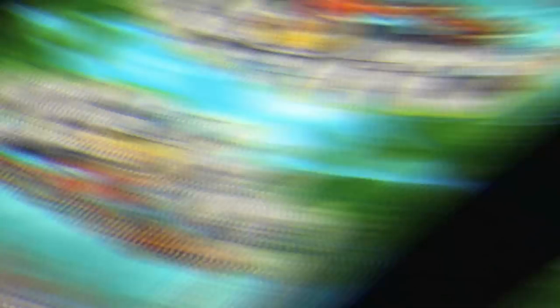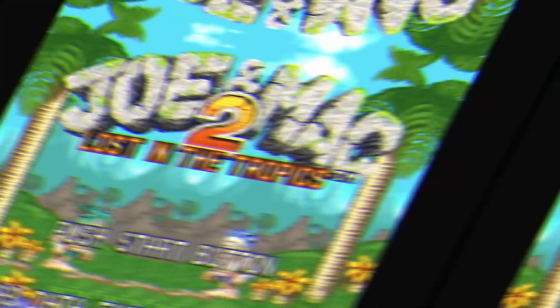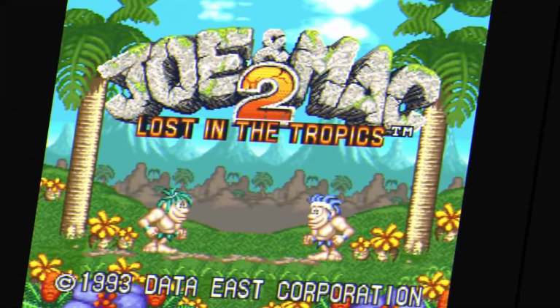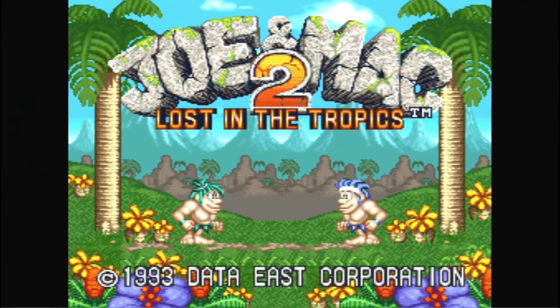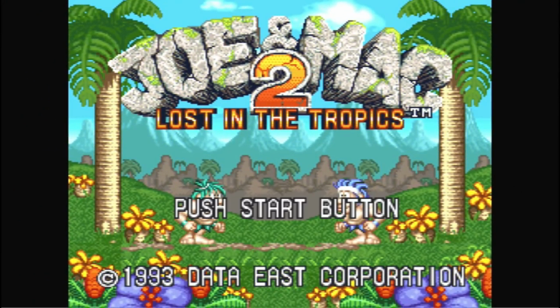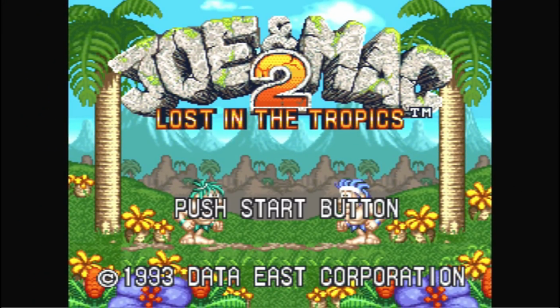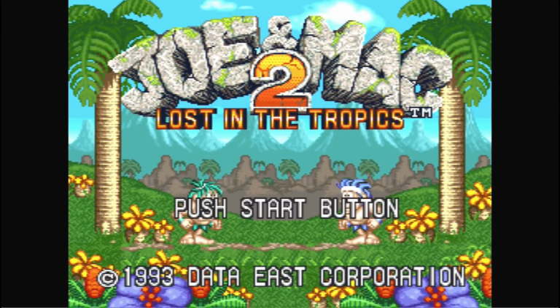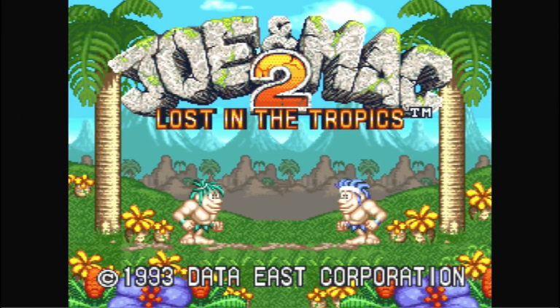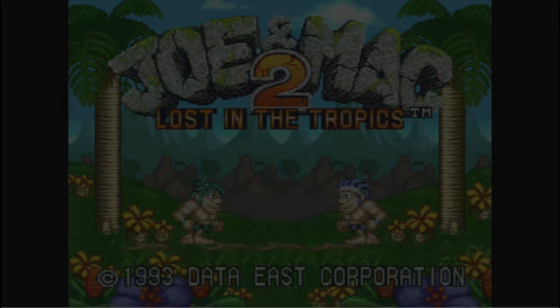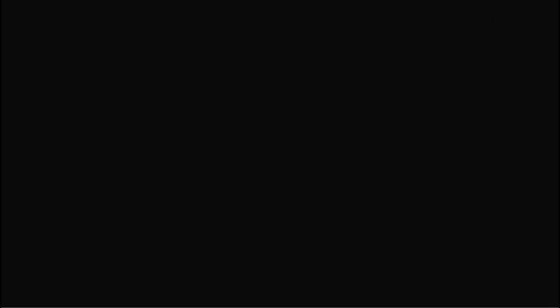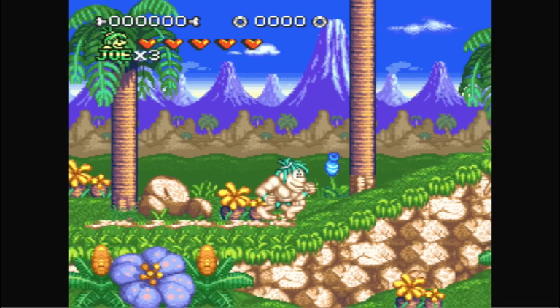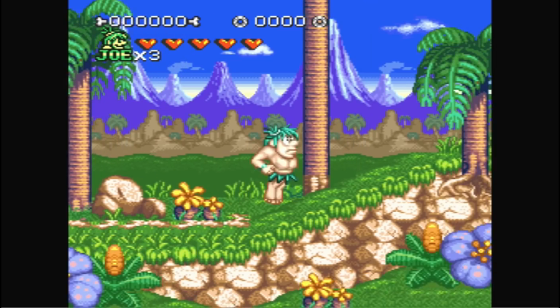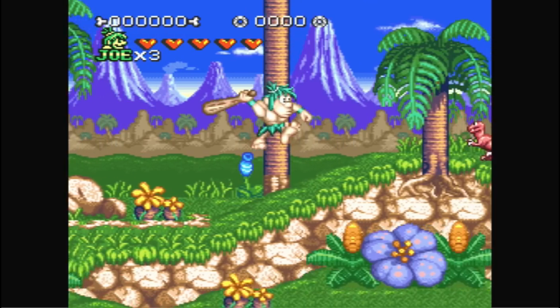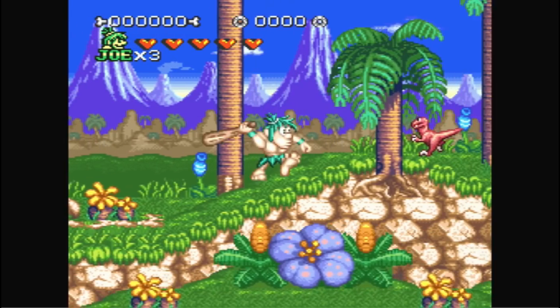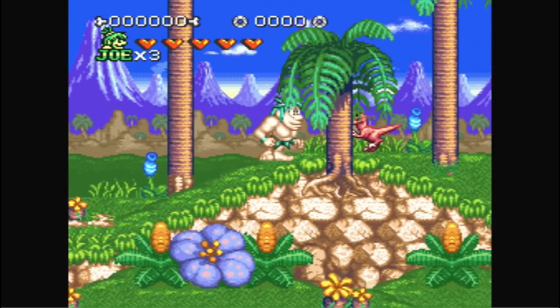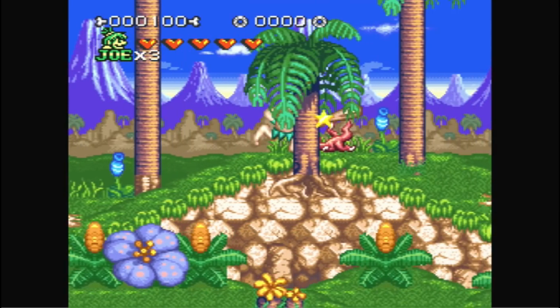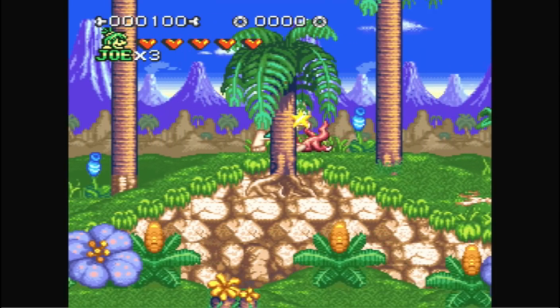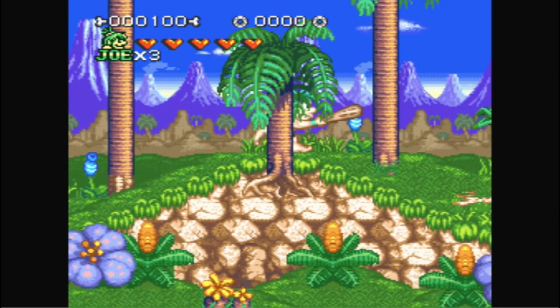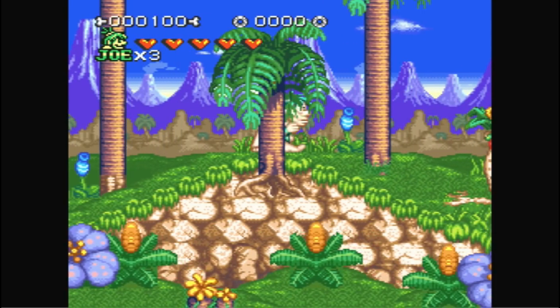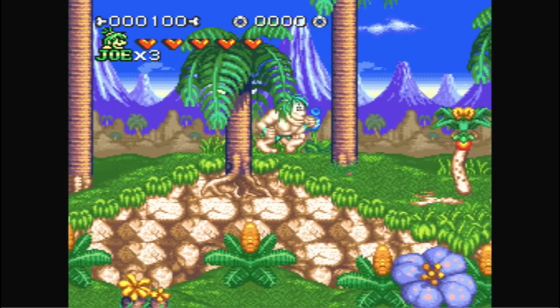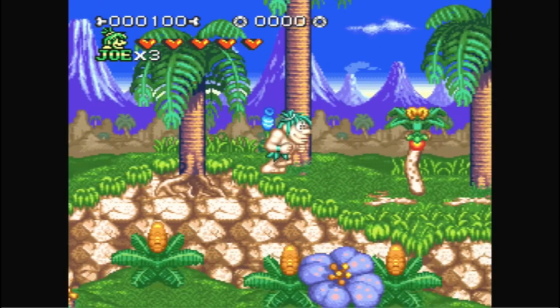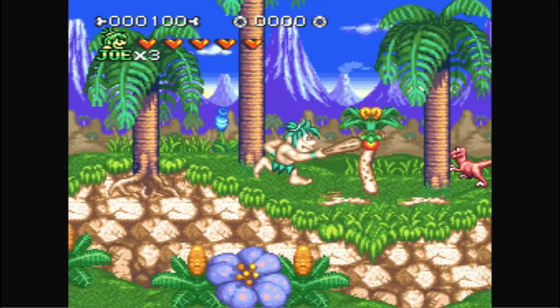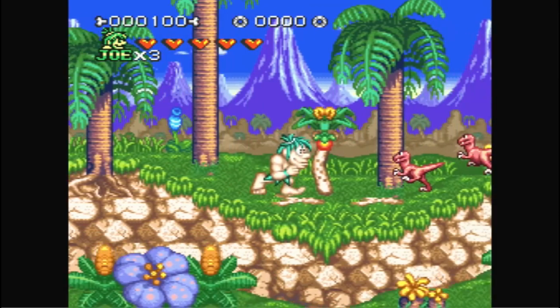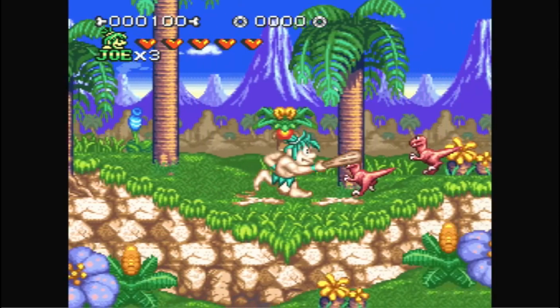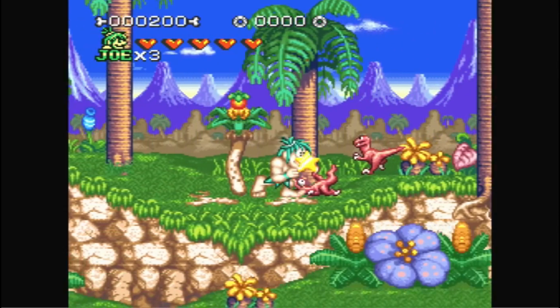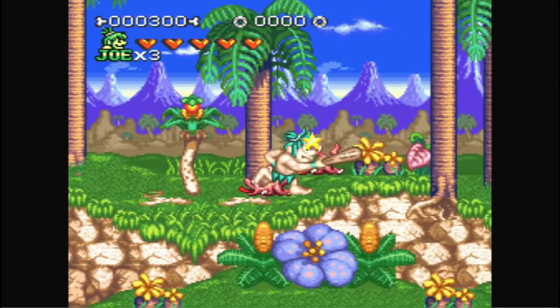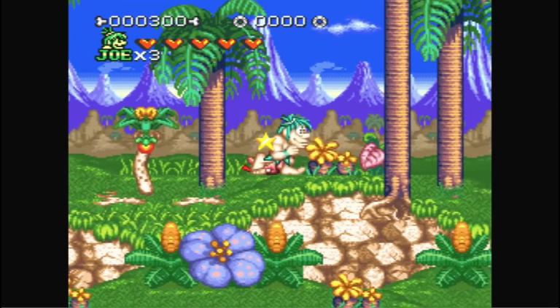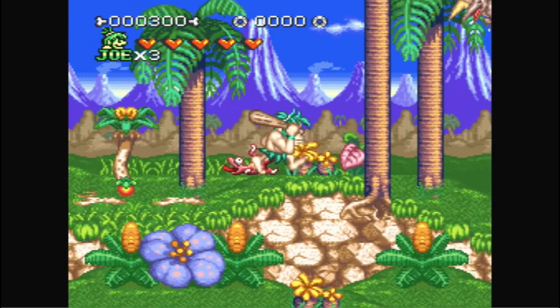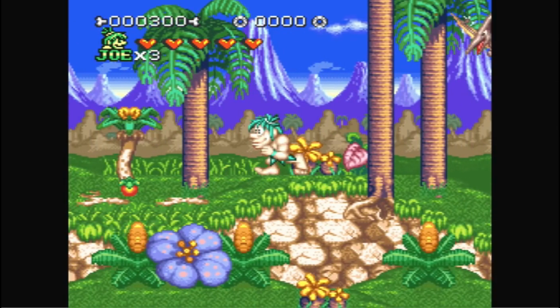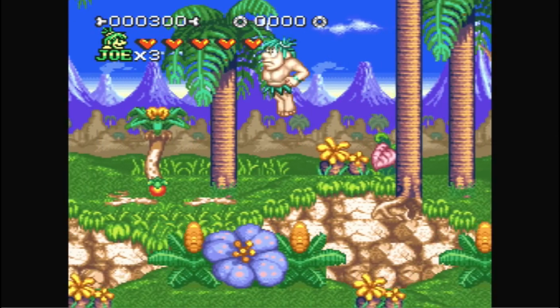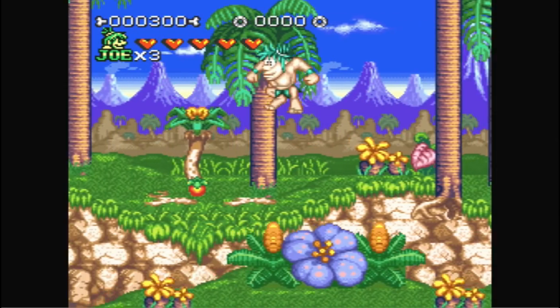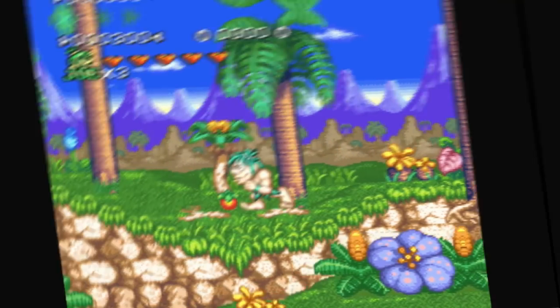Here's Joe and Mac 2: Lost in the Tropics — an underrated Joe and Mac game. I like the first one better, but this one's pretty cool too.